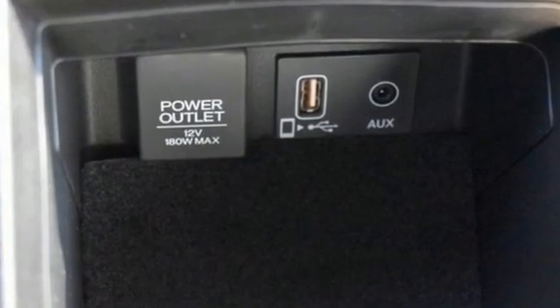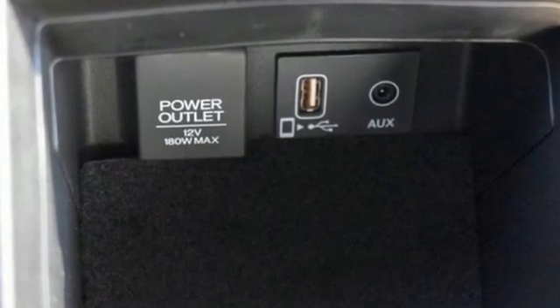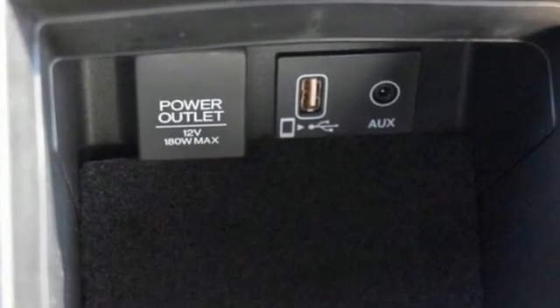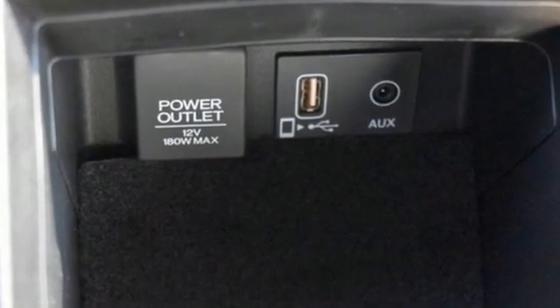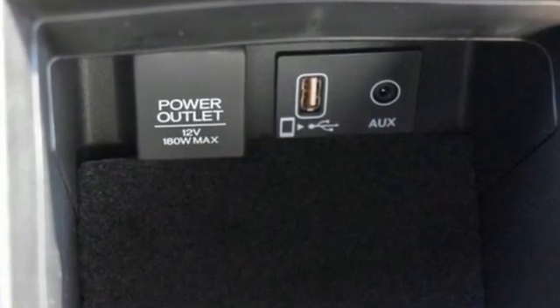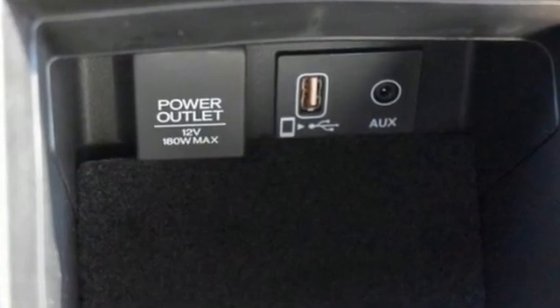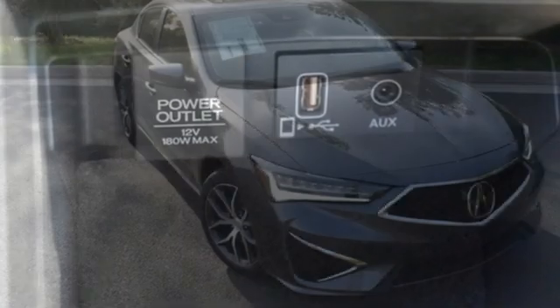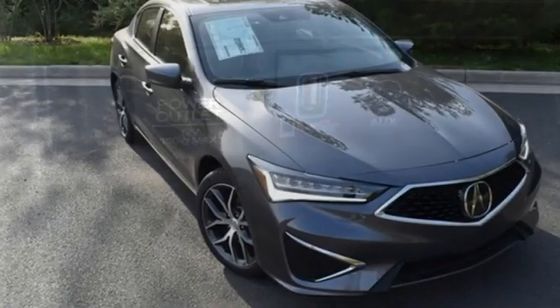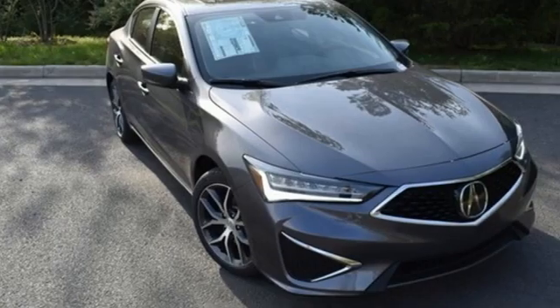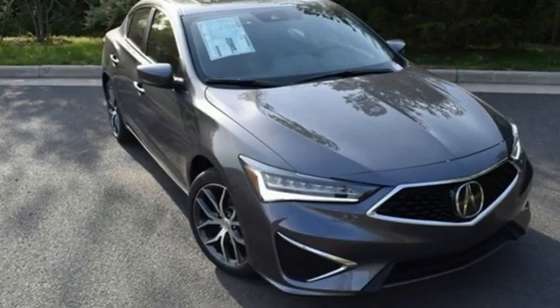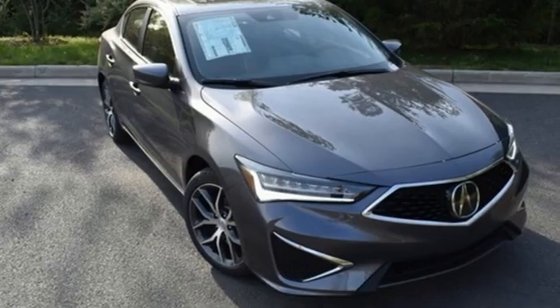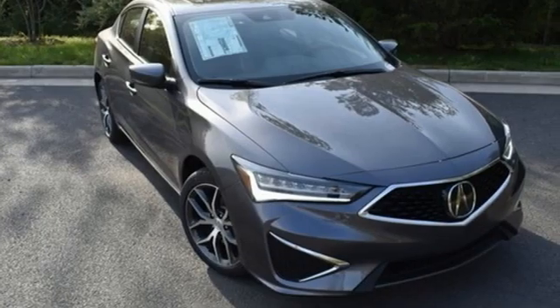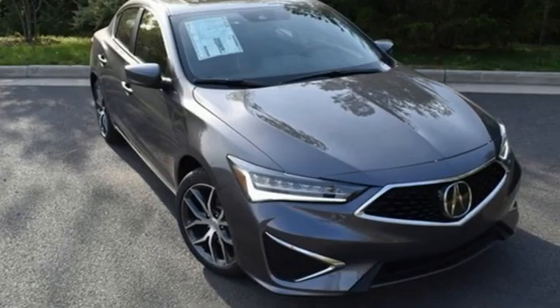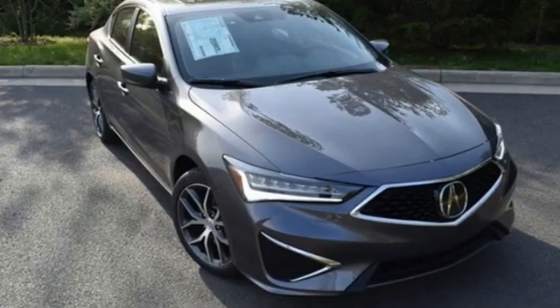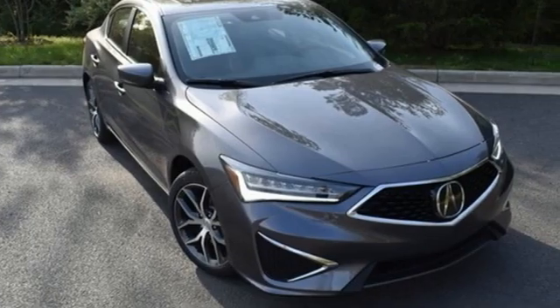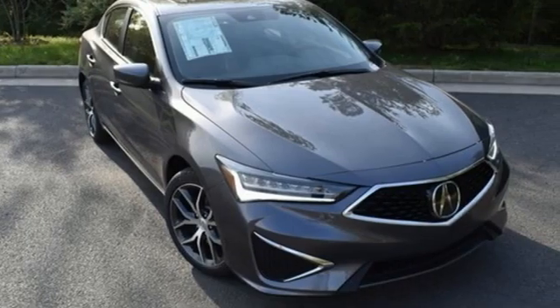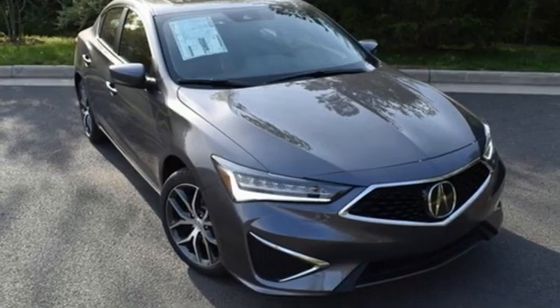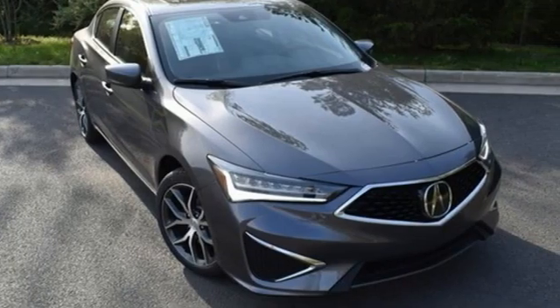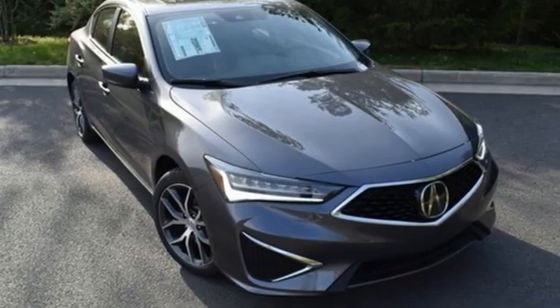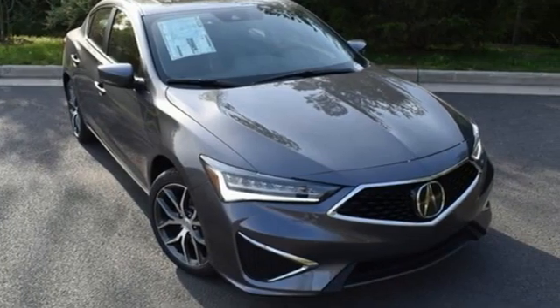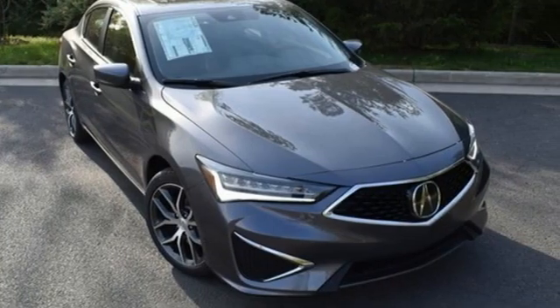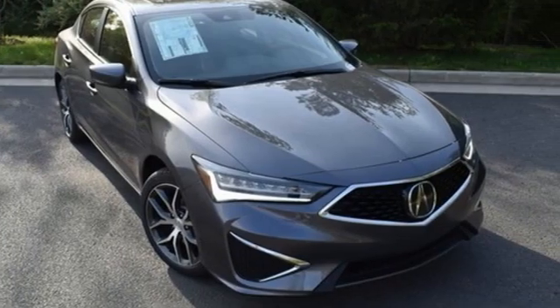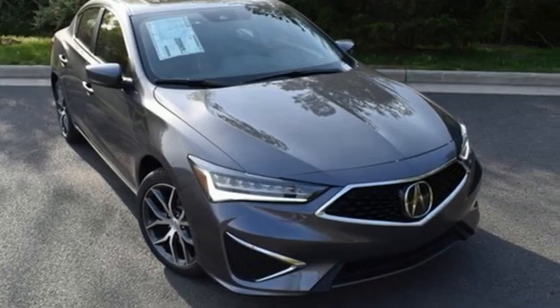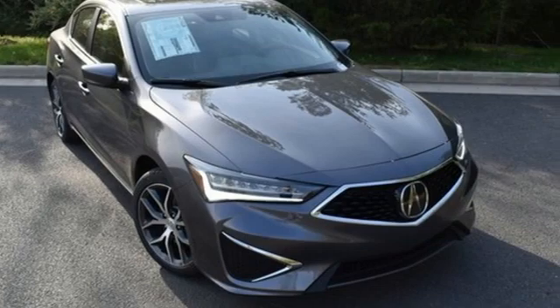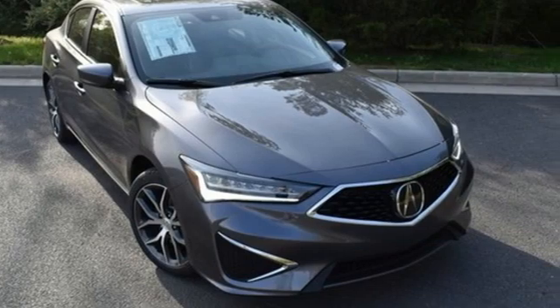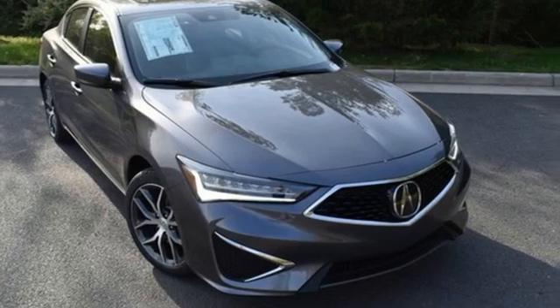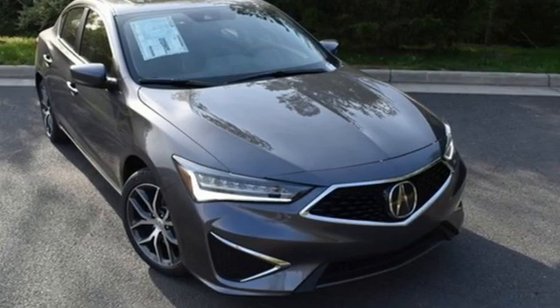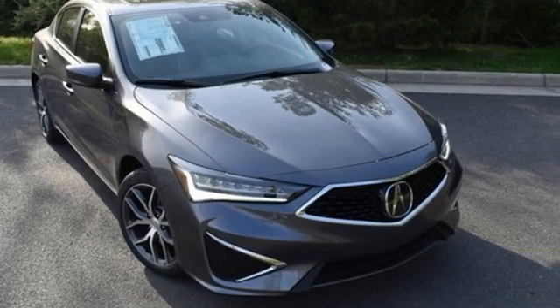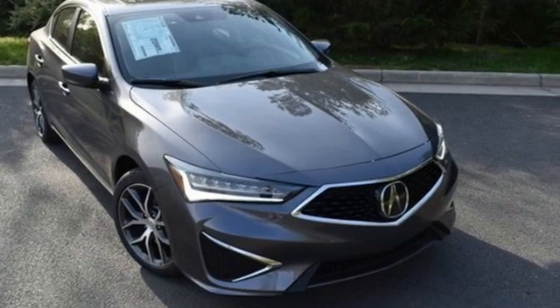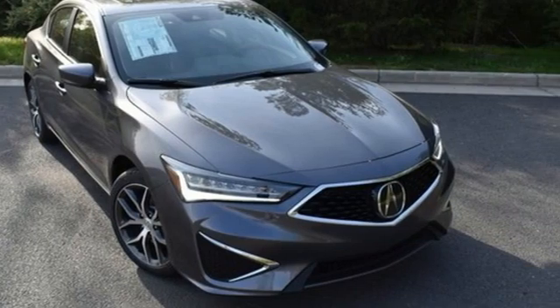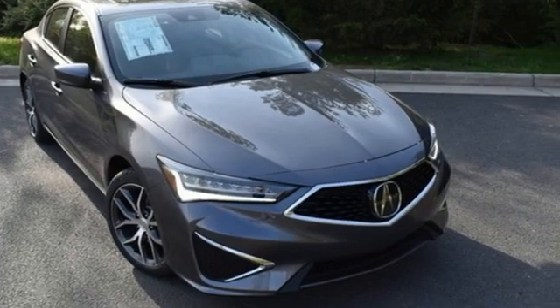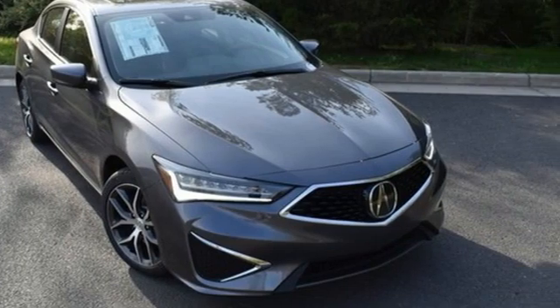Luxury performance Acura — driving is believing. Test drive it today.